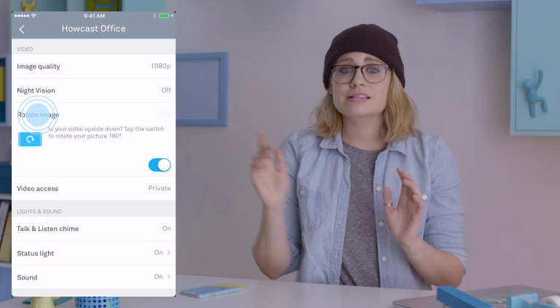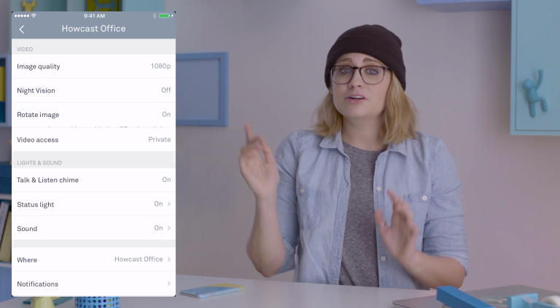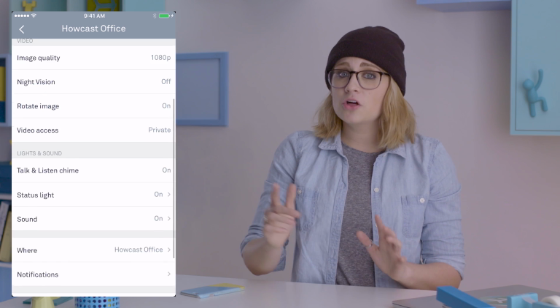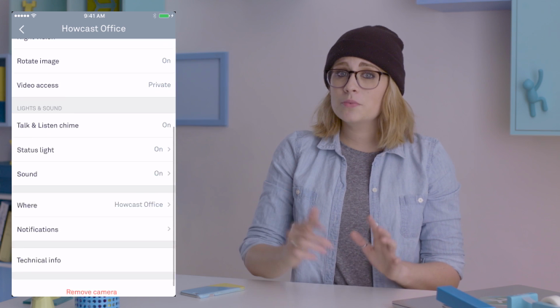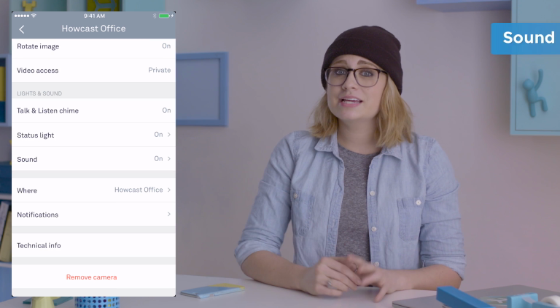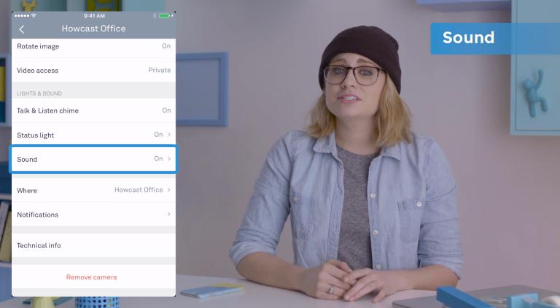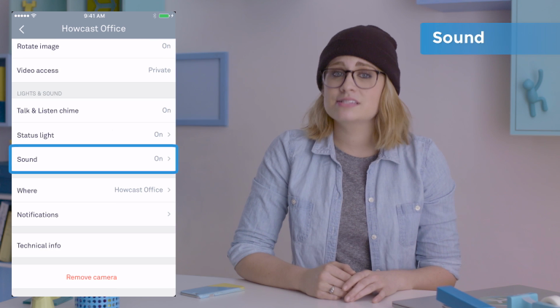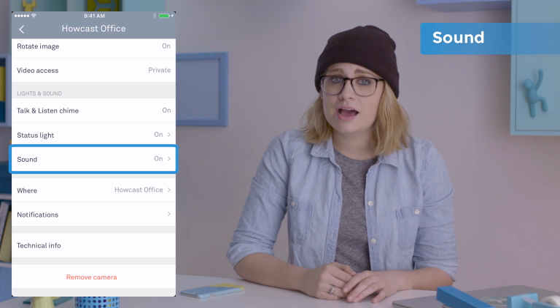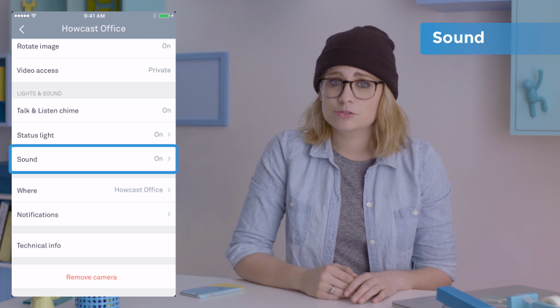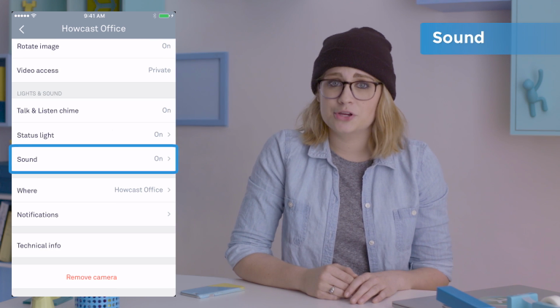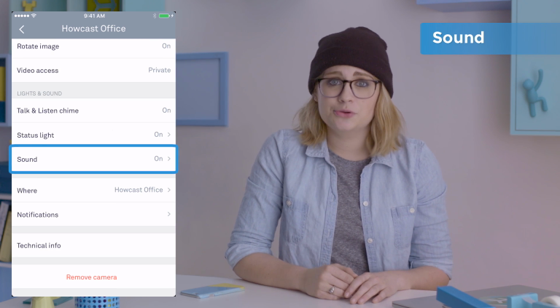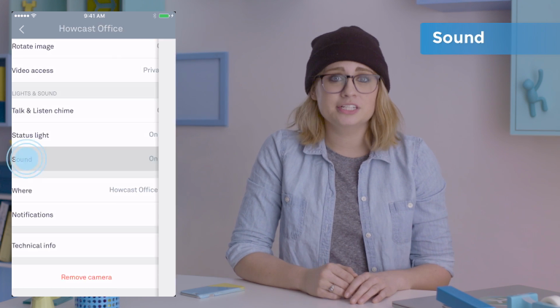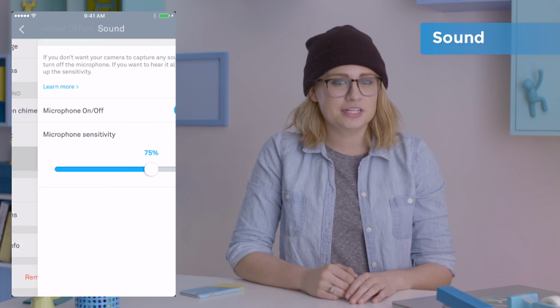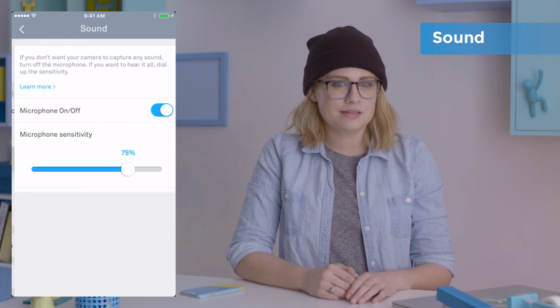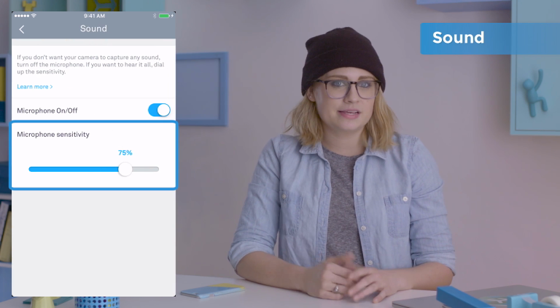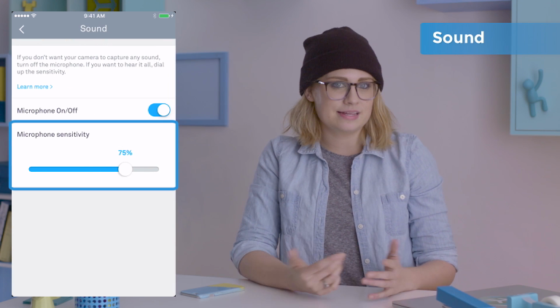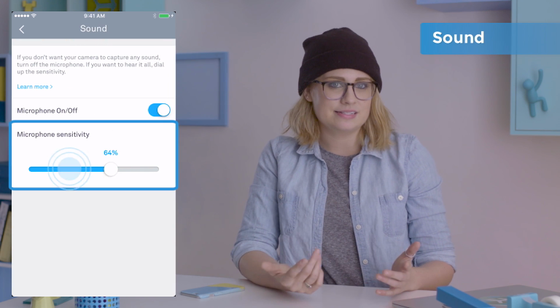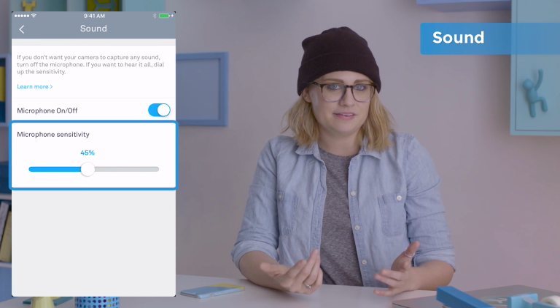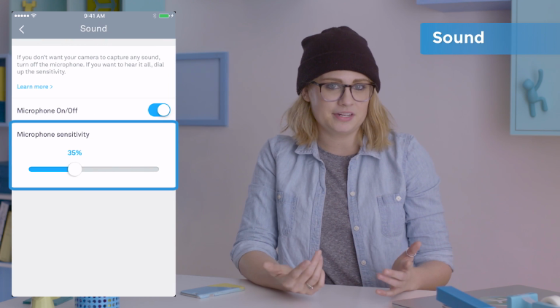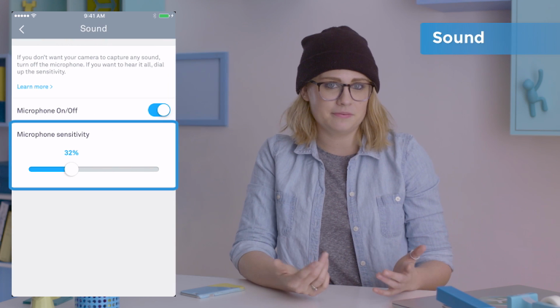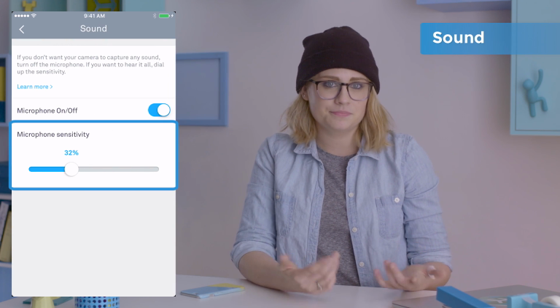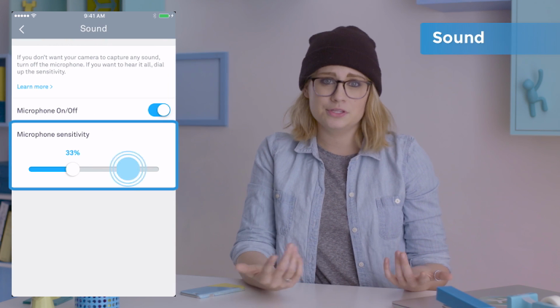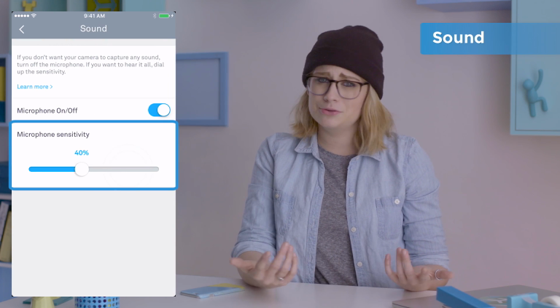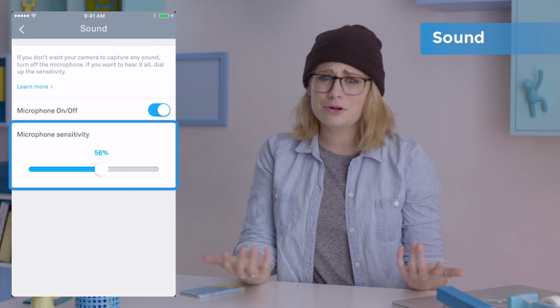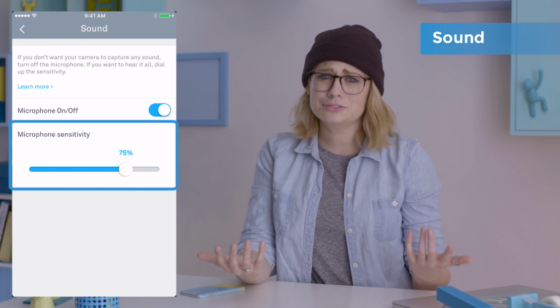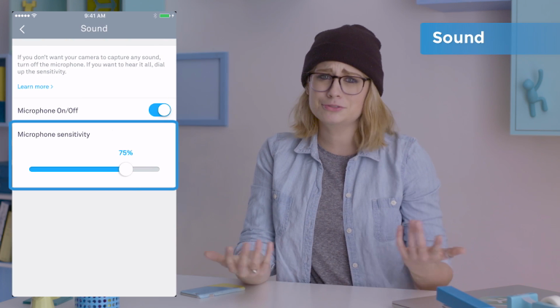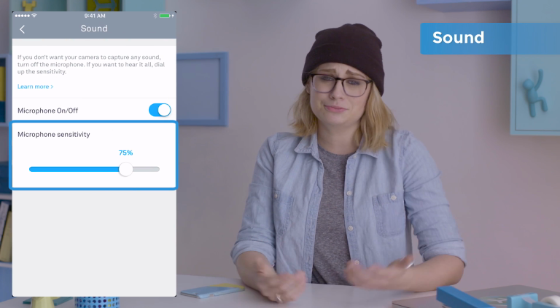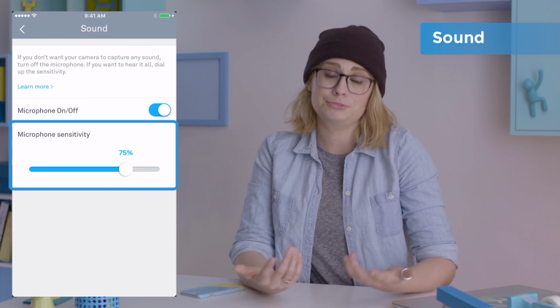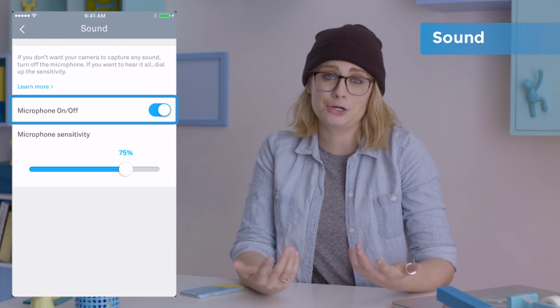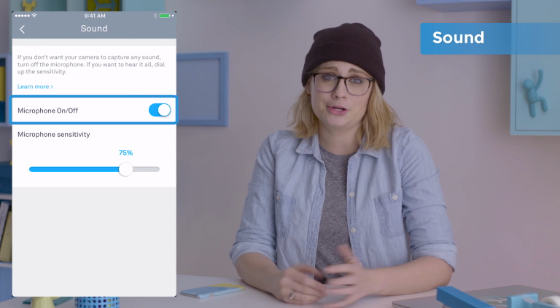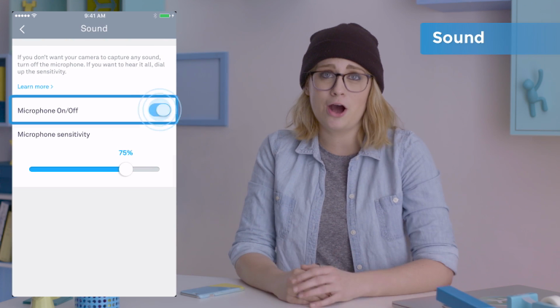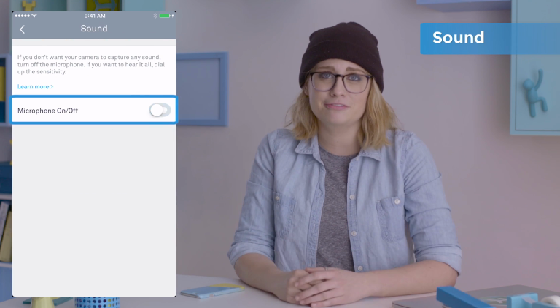Slide all the way down to sound, where you can adjust the mic's sensitivity. You can also just turn it off.